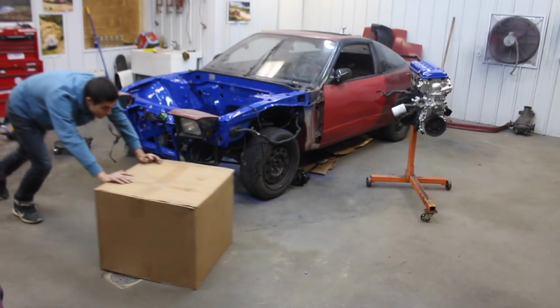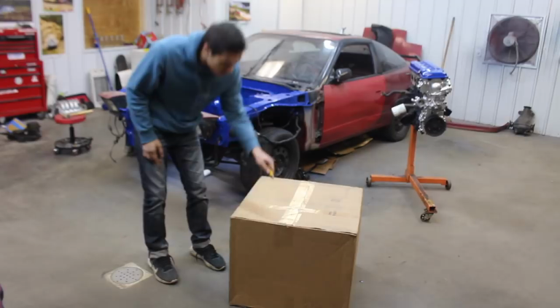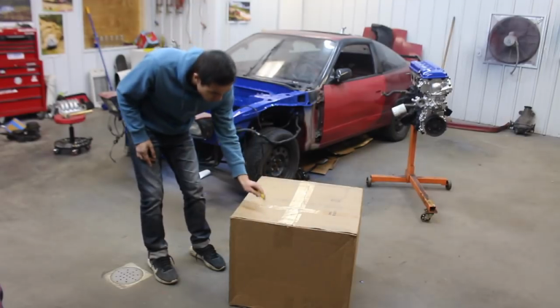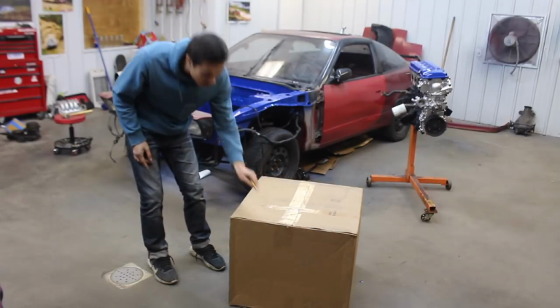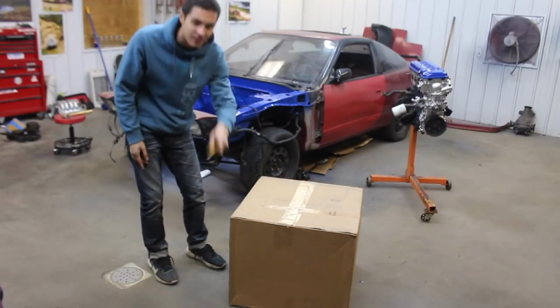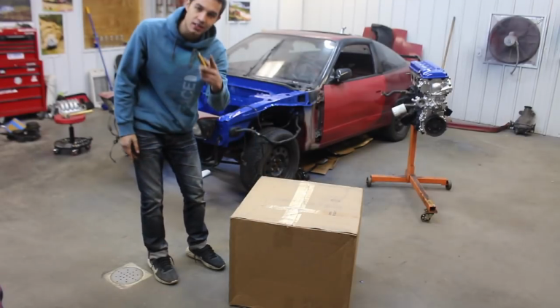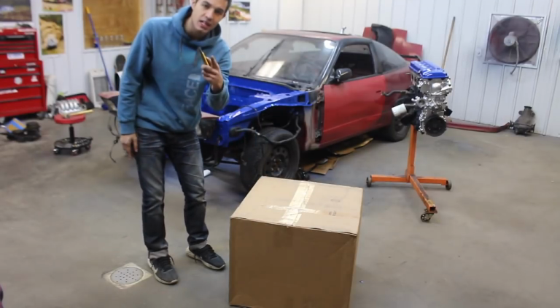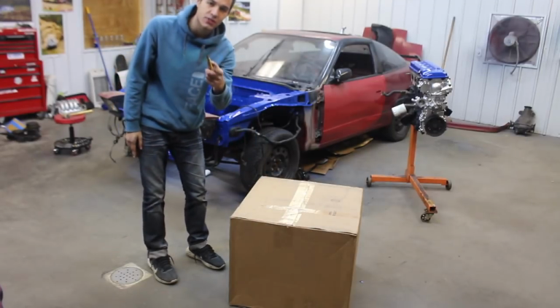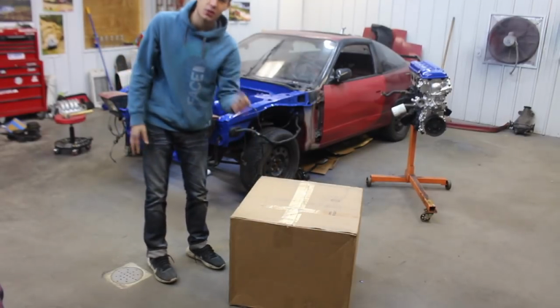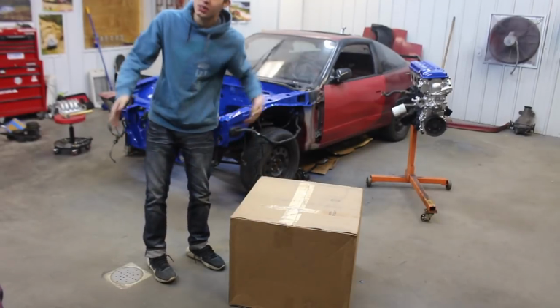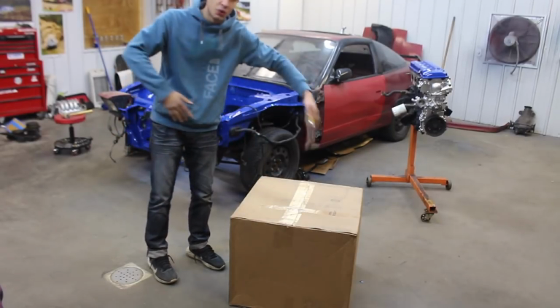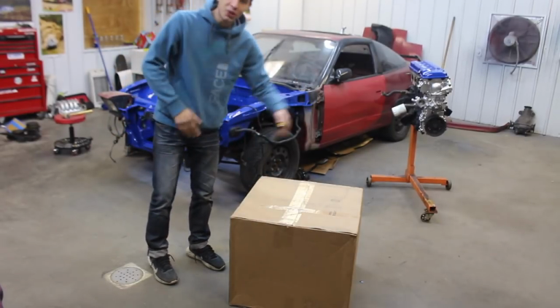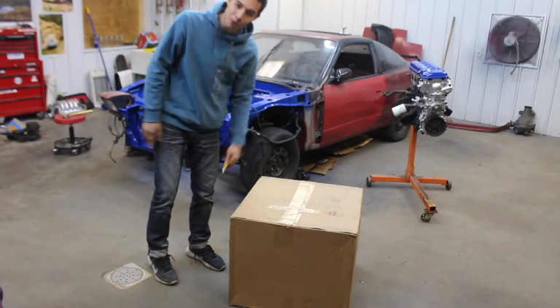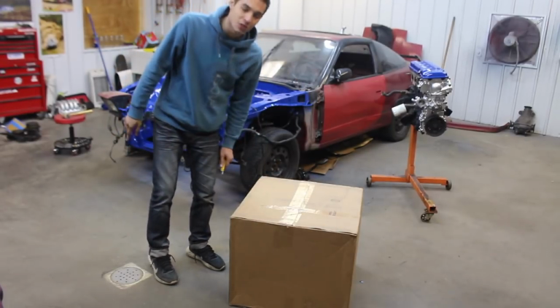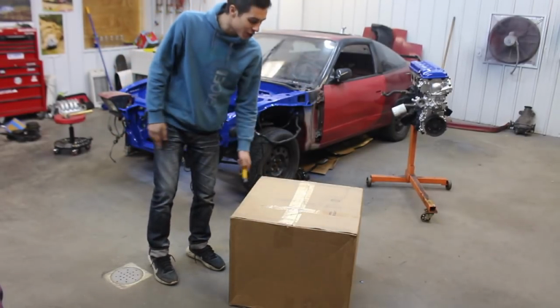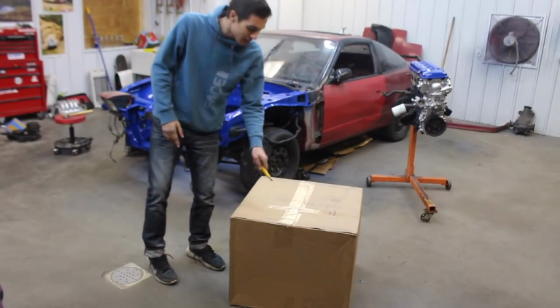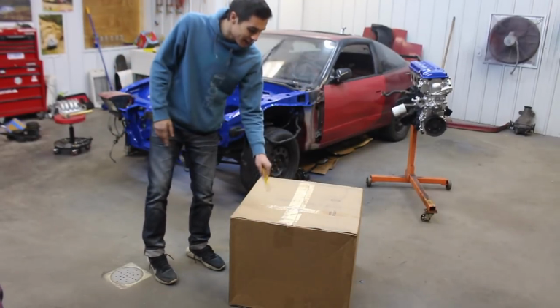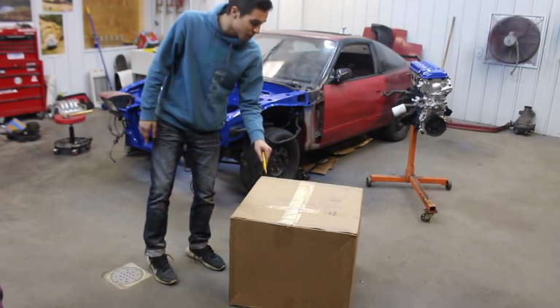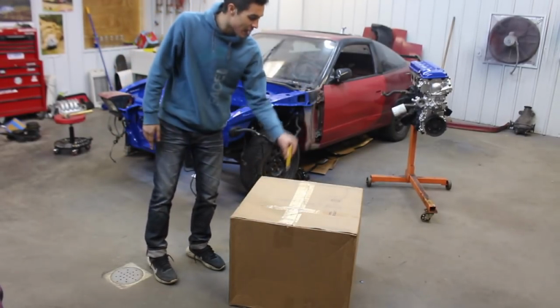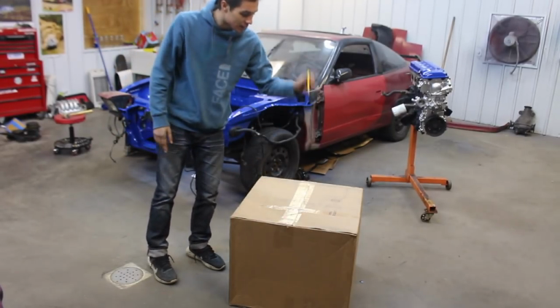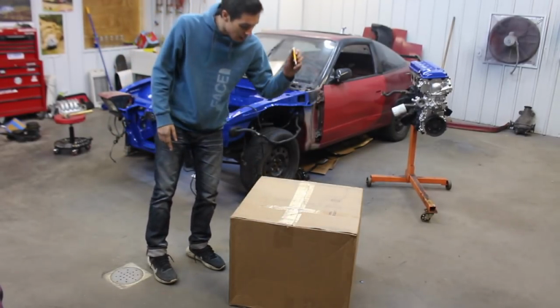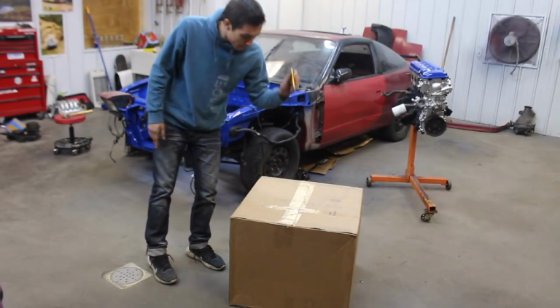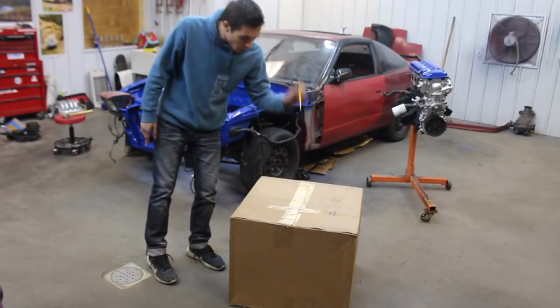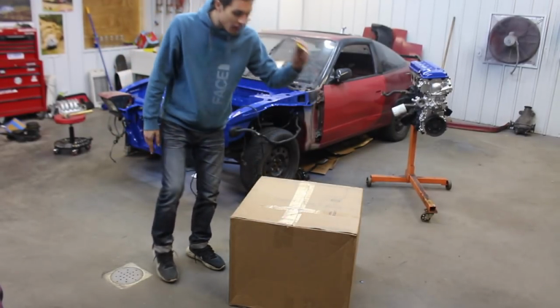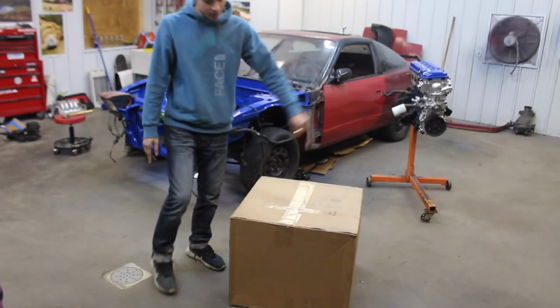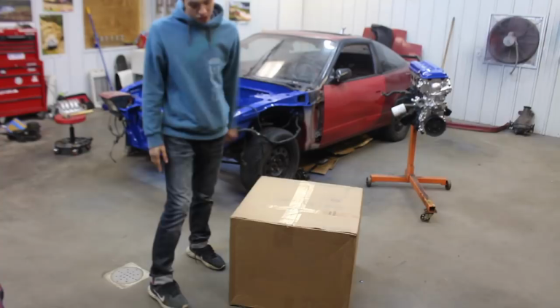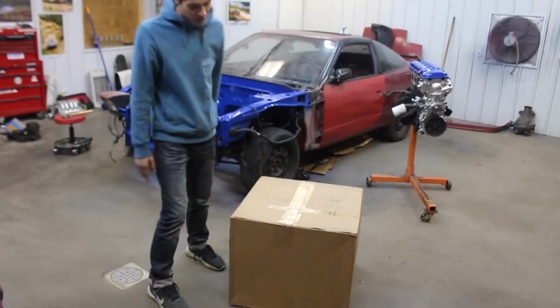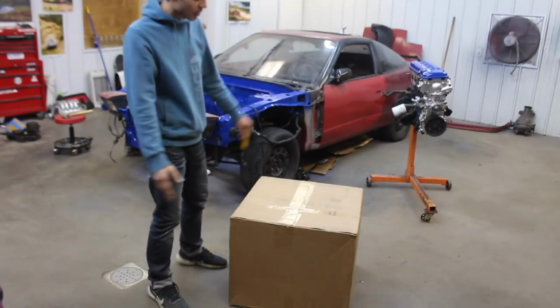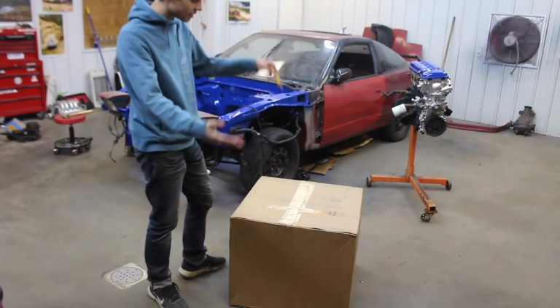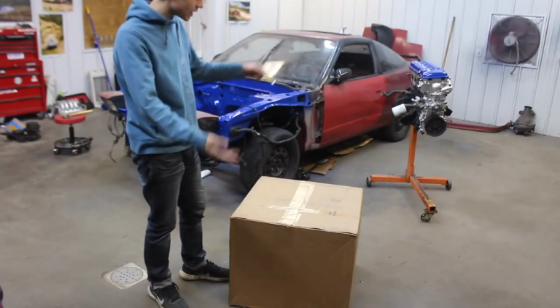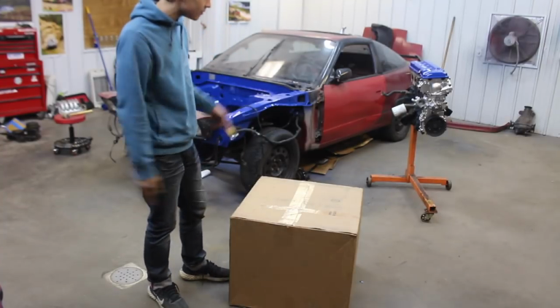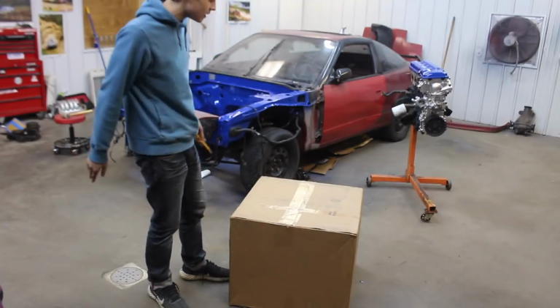I told you guys in the last video that we had this big old box here, so we're gonna go ahead and dive in.